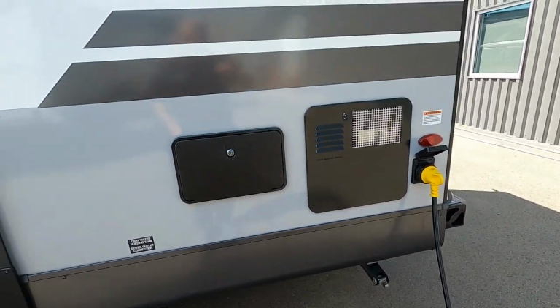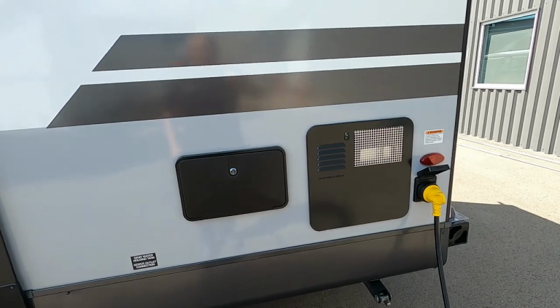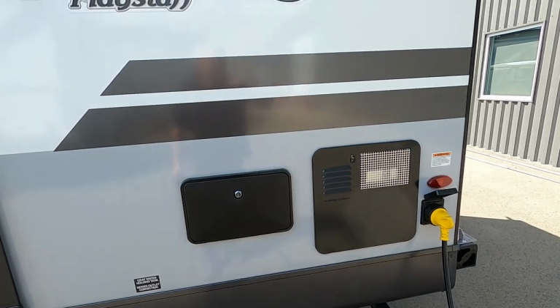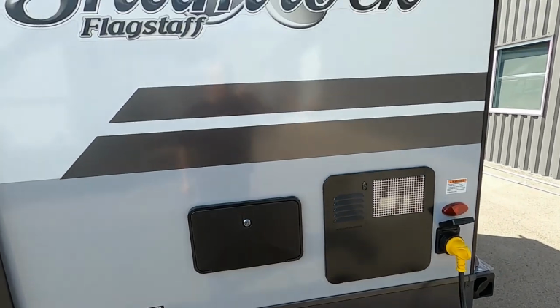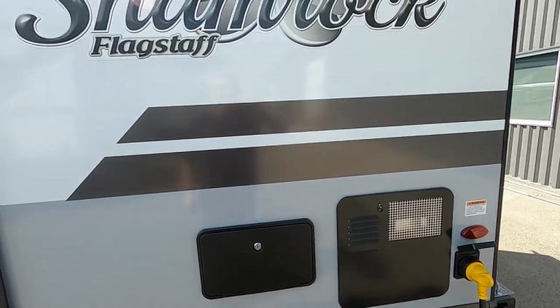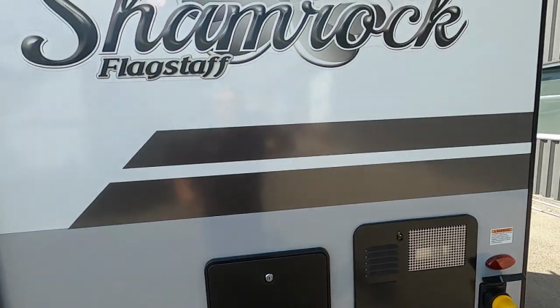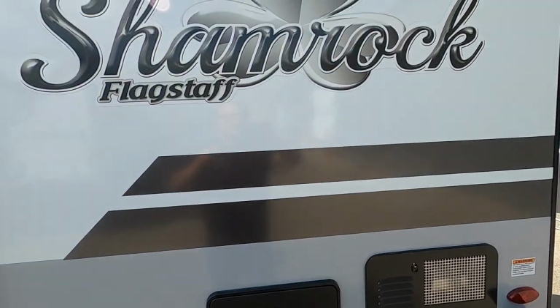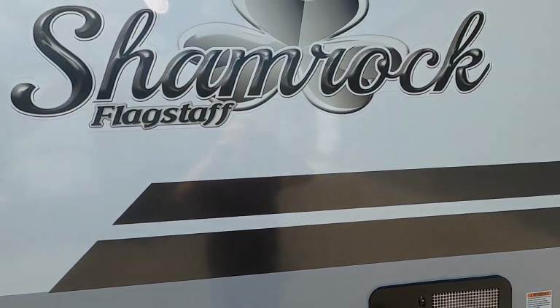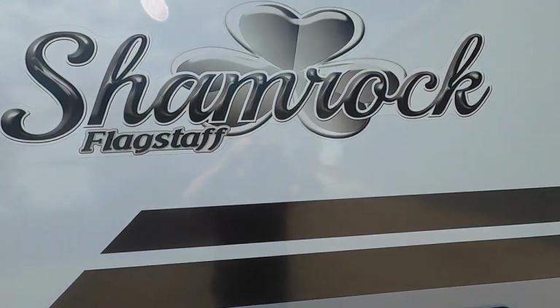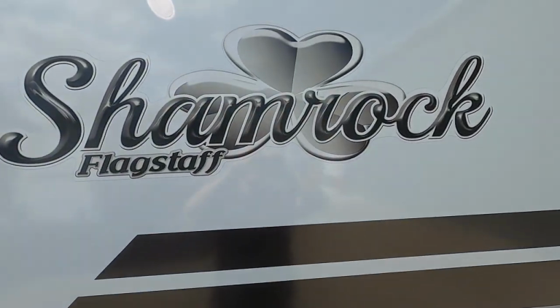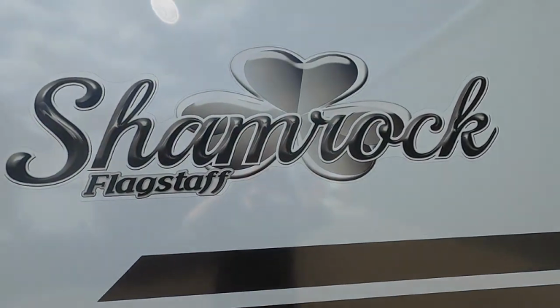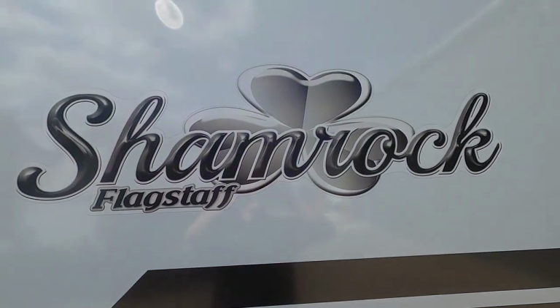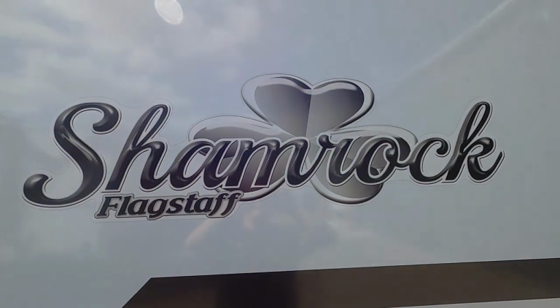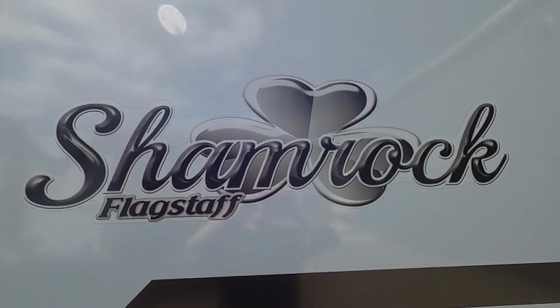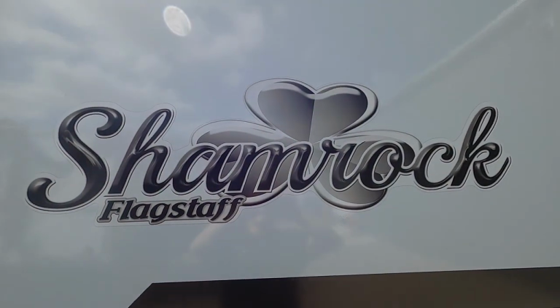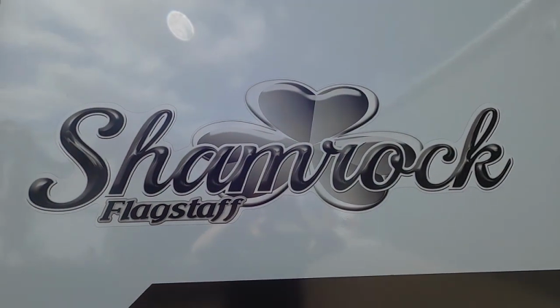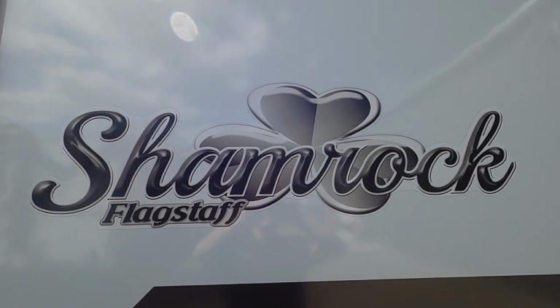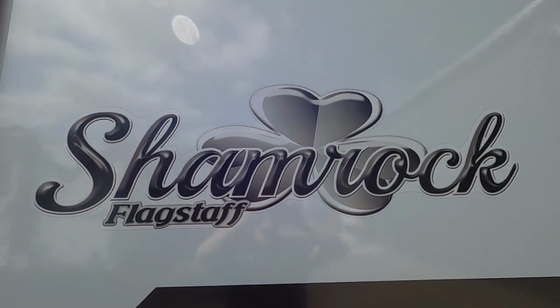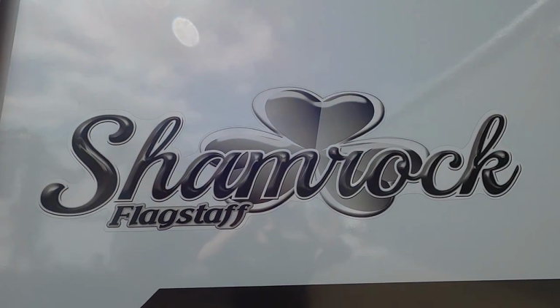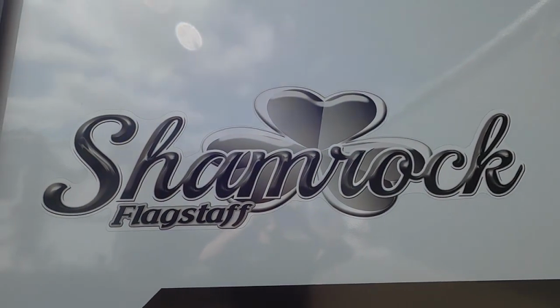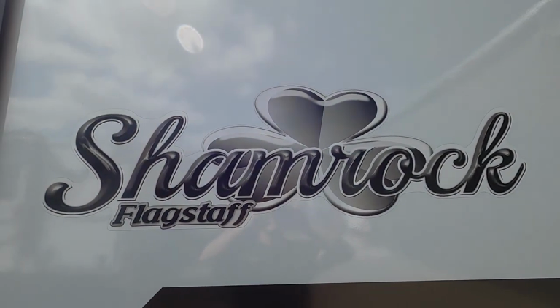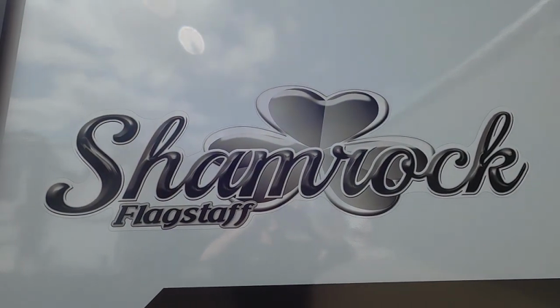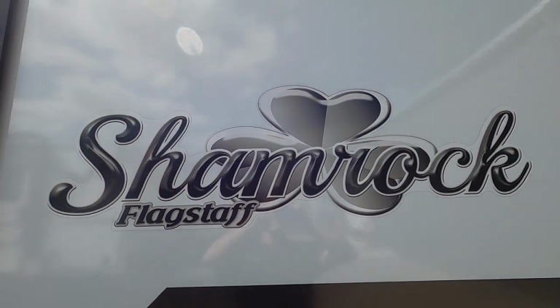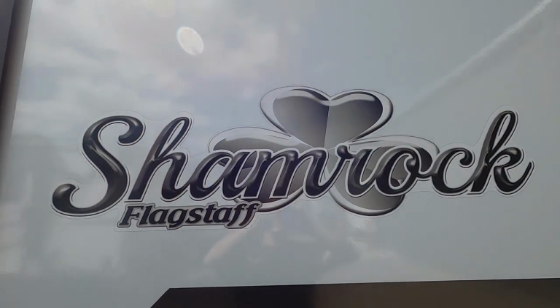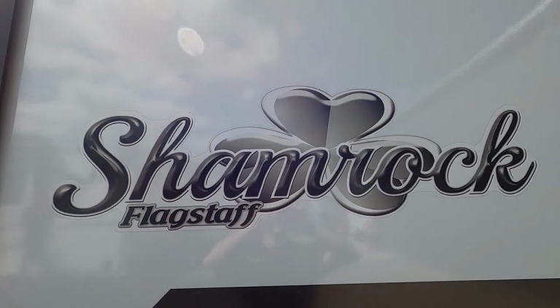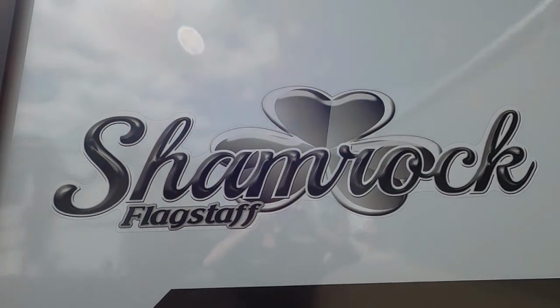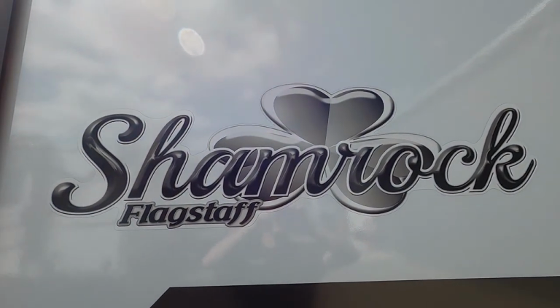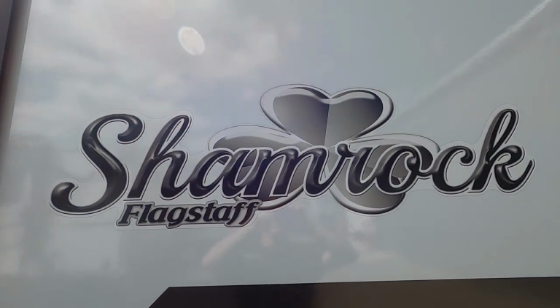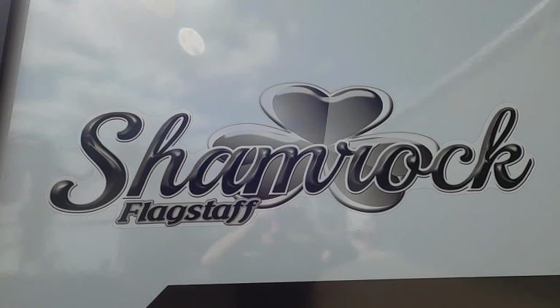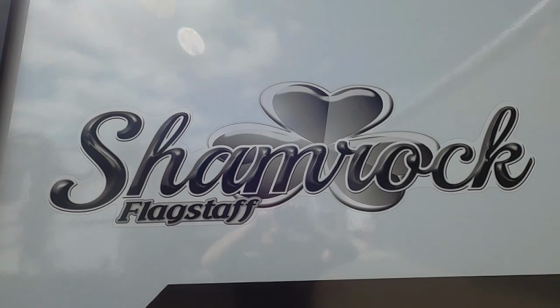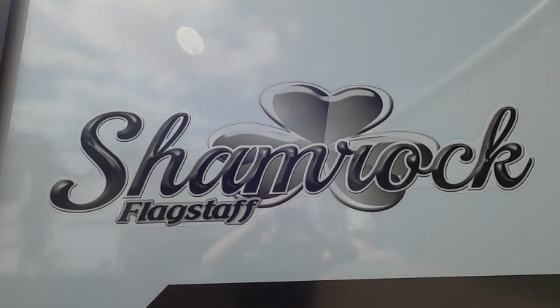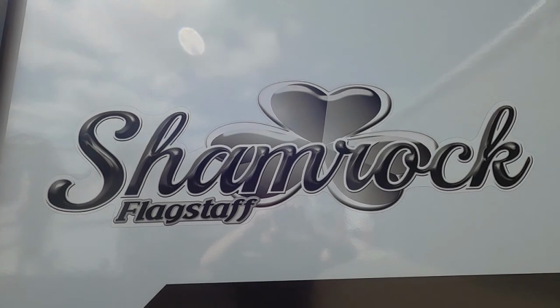Again, we thank you so much for your purchase. We hope you enjoy this trailer for many years to come. Happy camping!